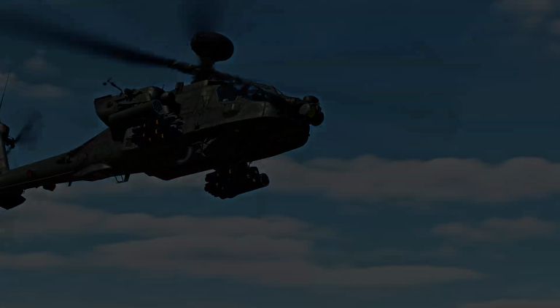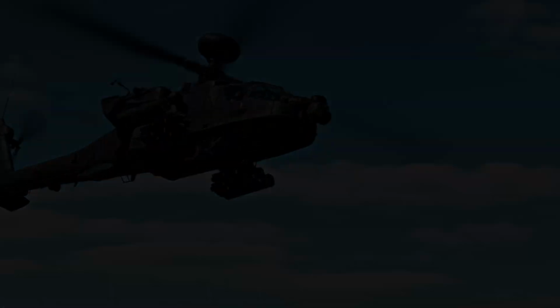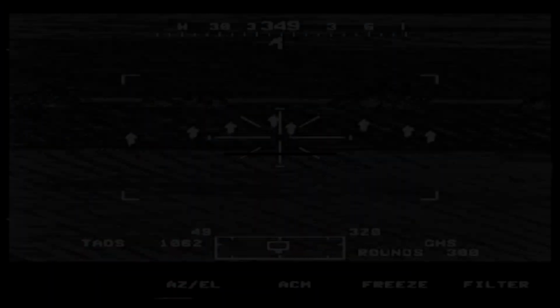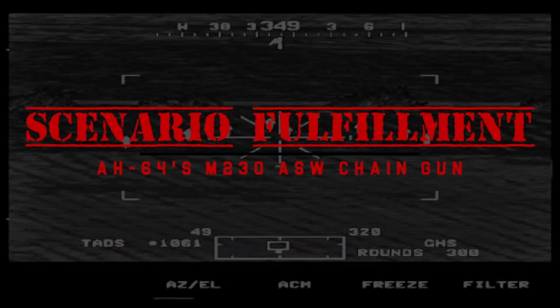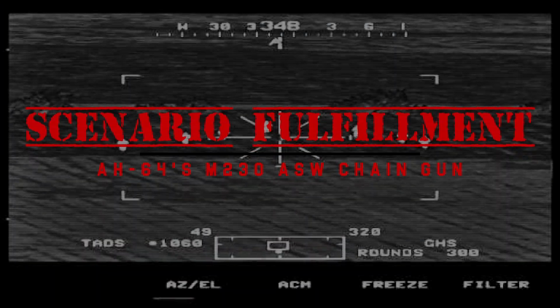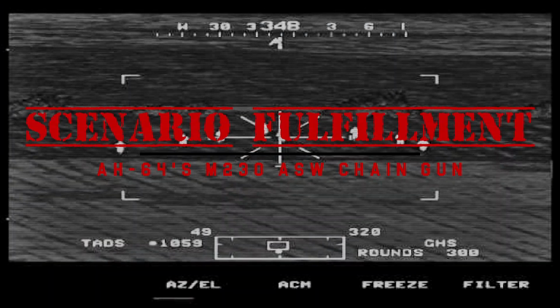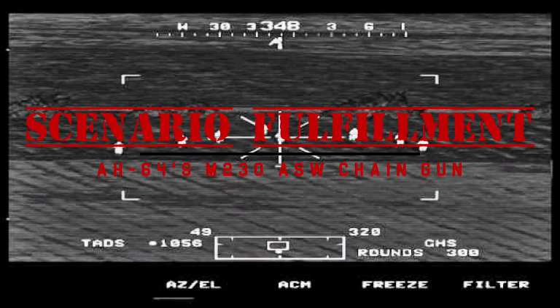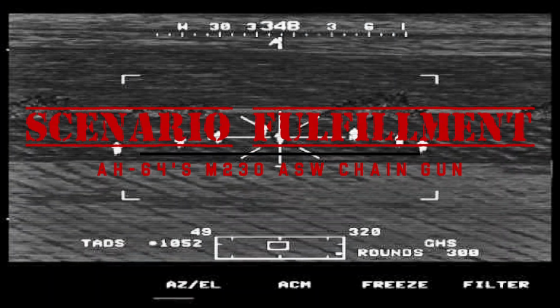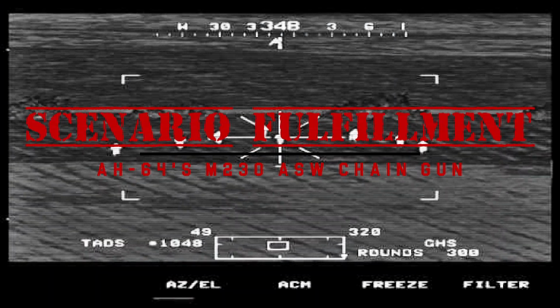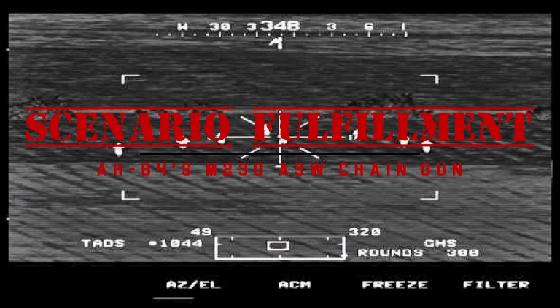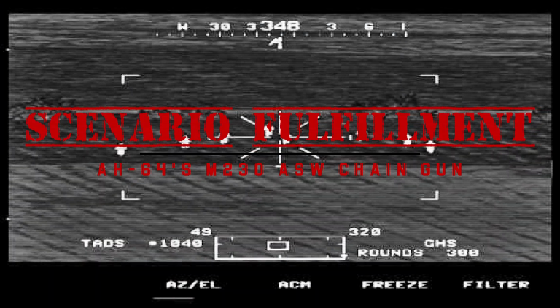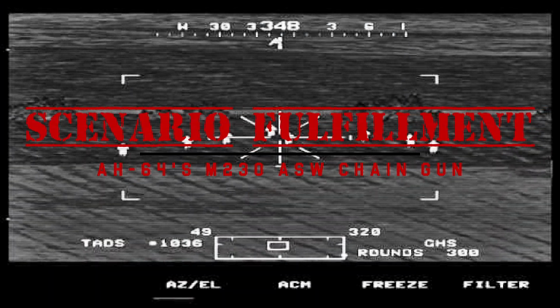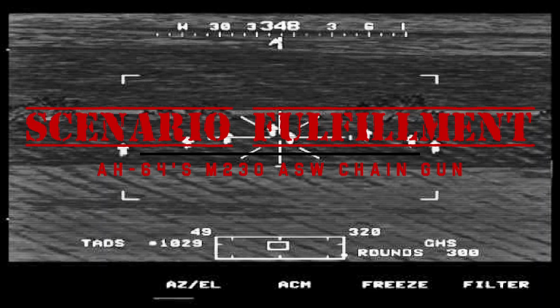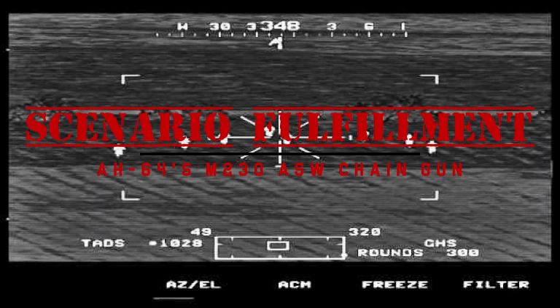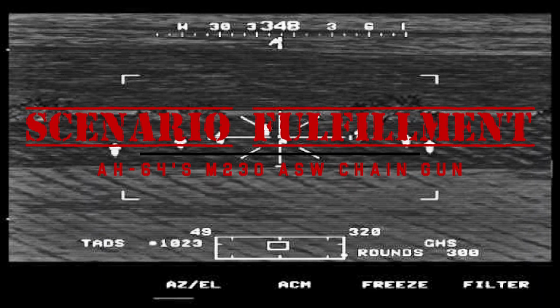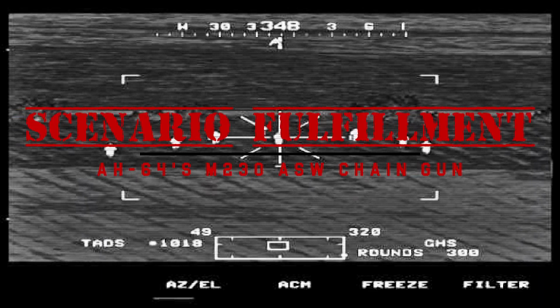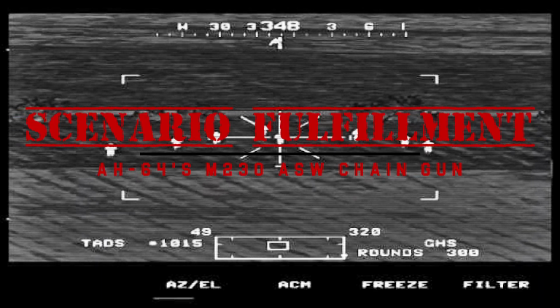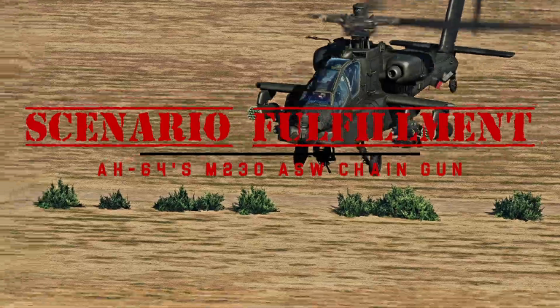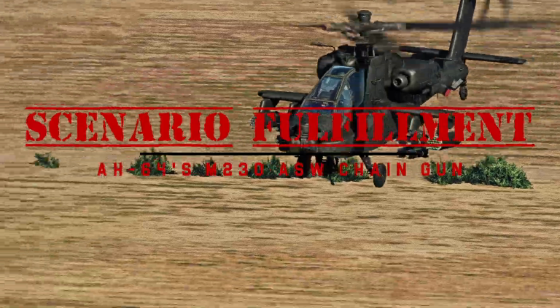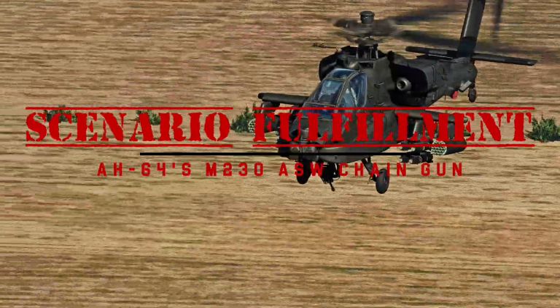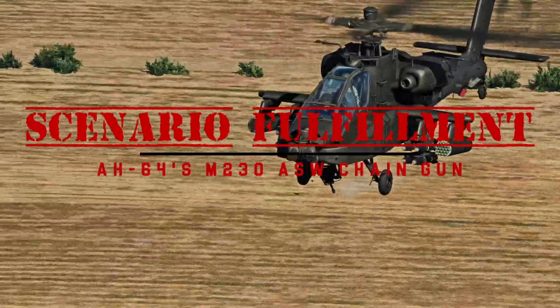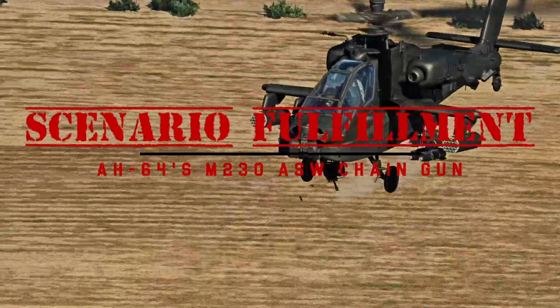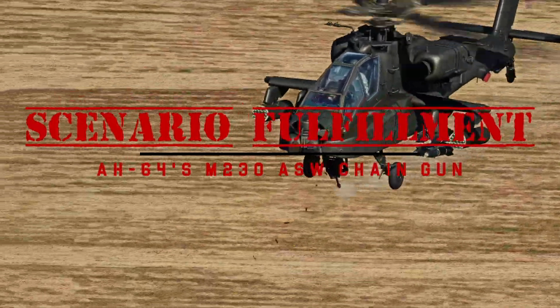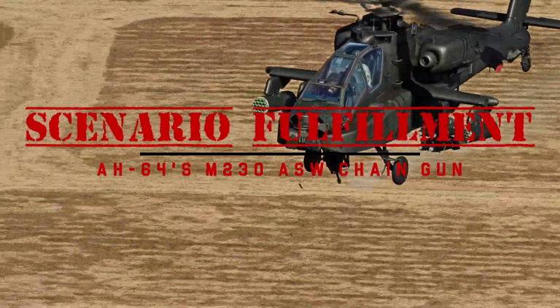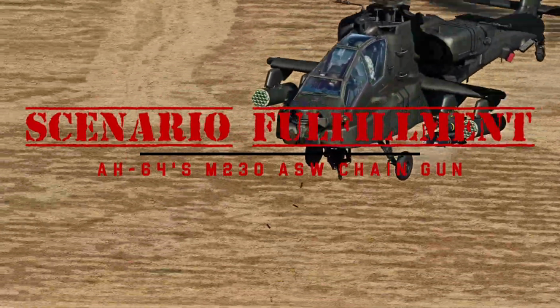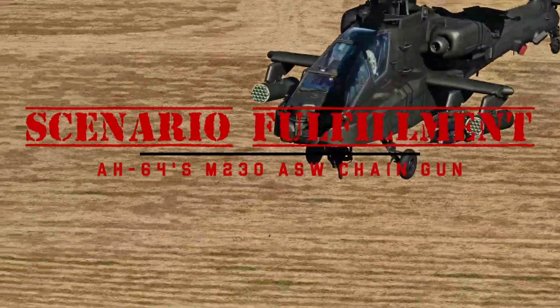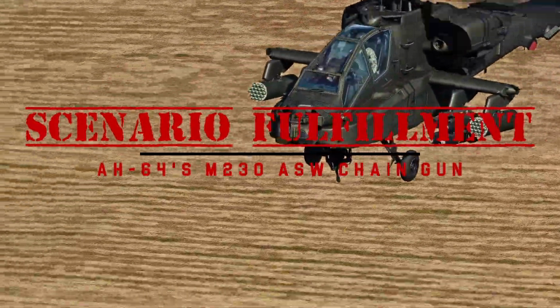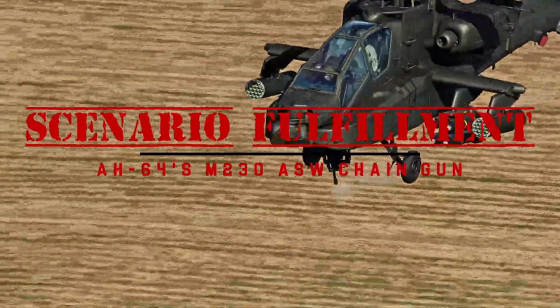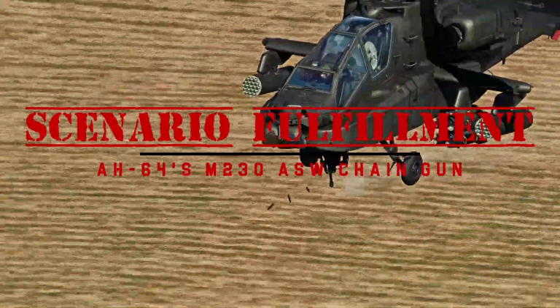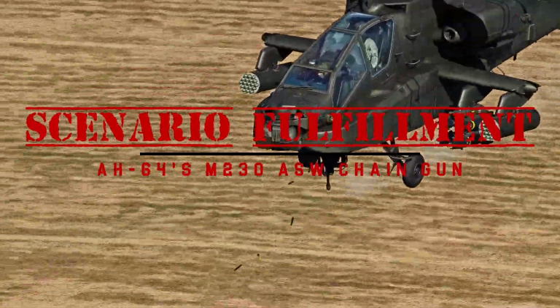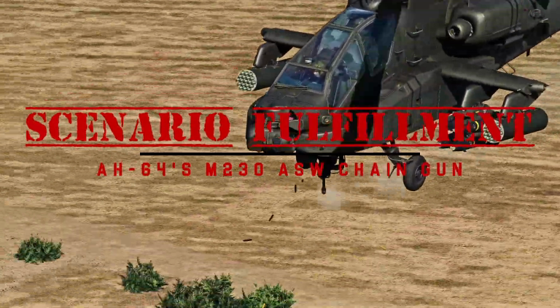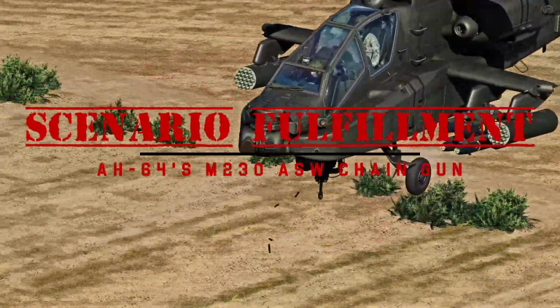Welcome to Scenario Fulfillment. I am Dasher, and today we will be taking a look at the M230 Chaingun.